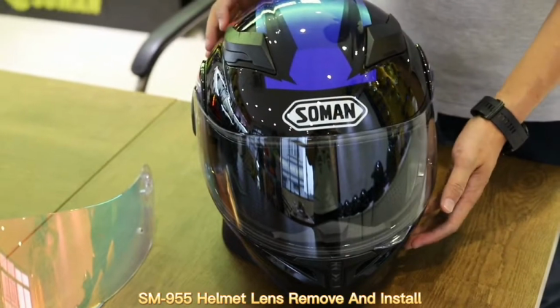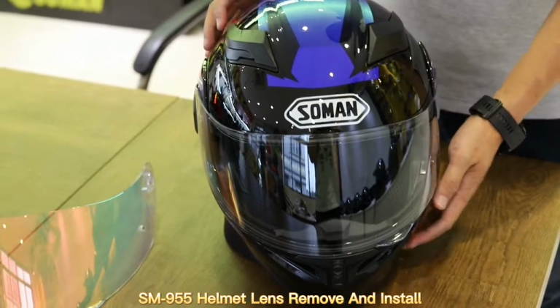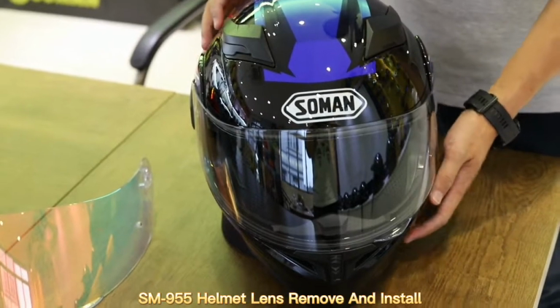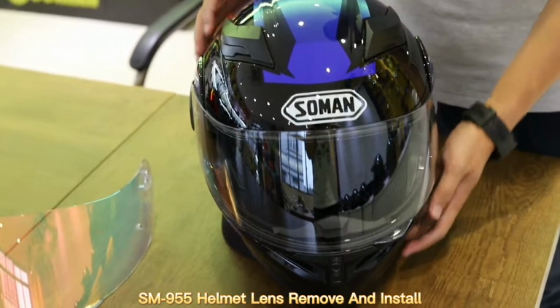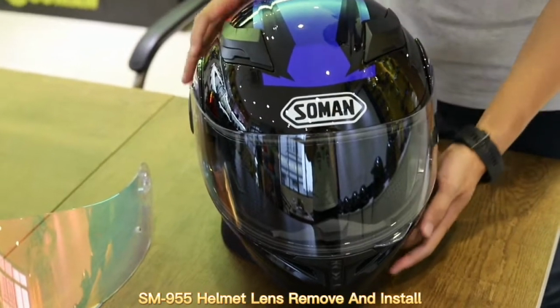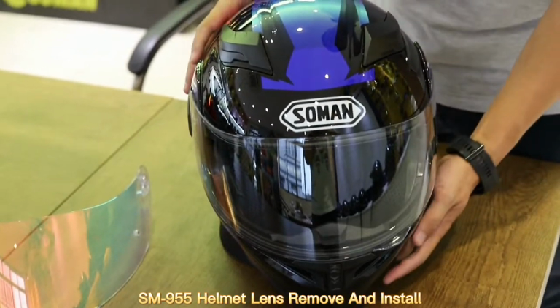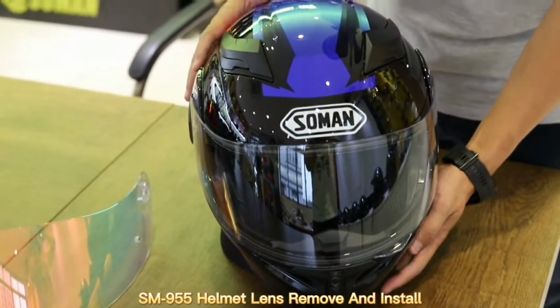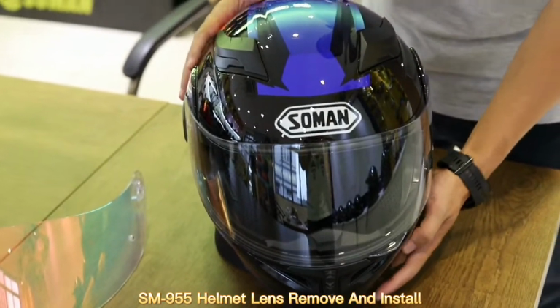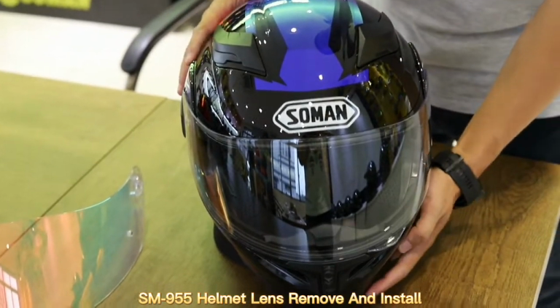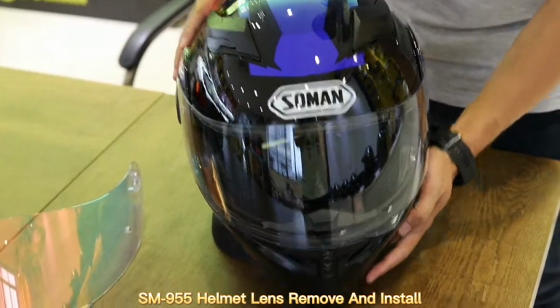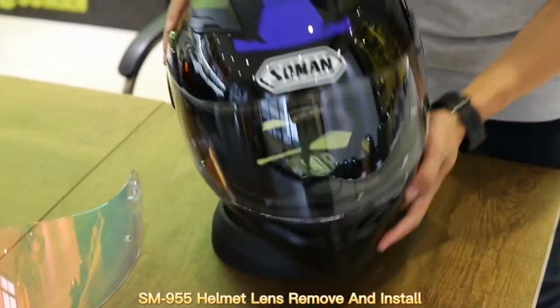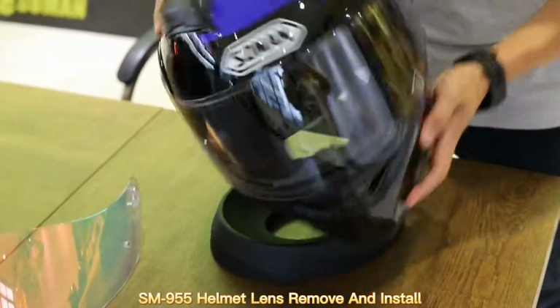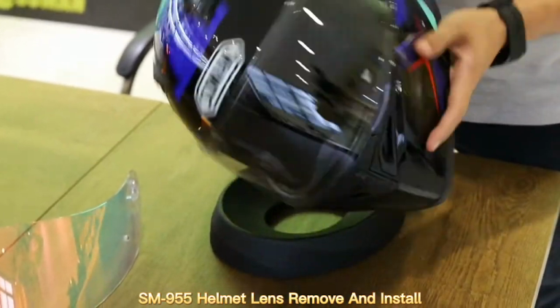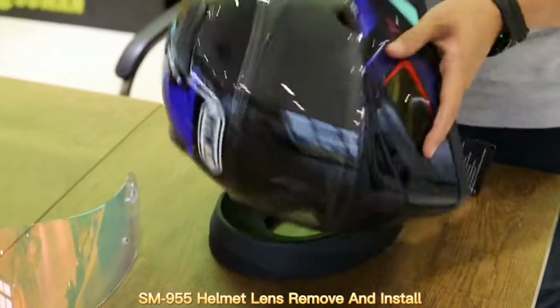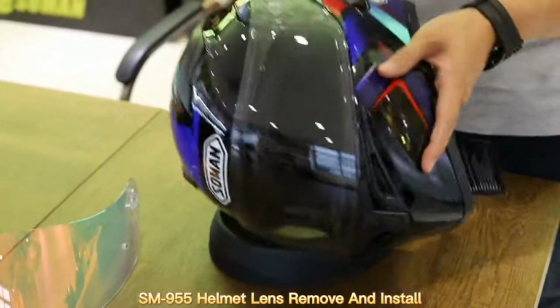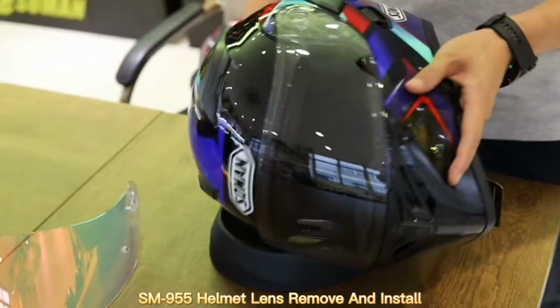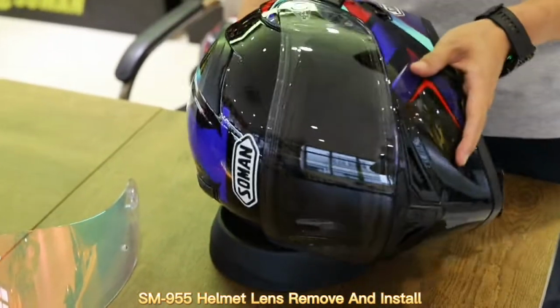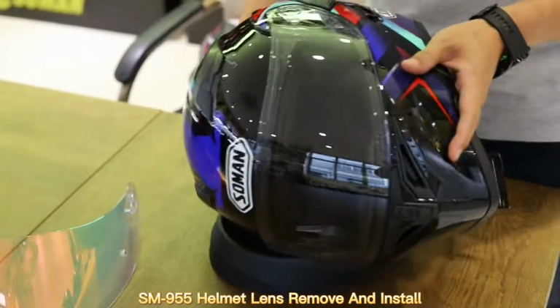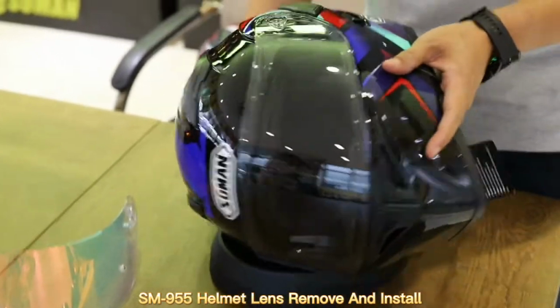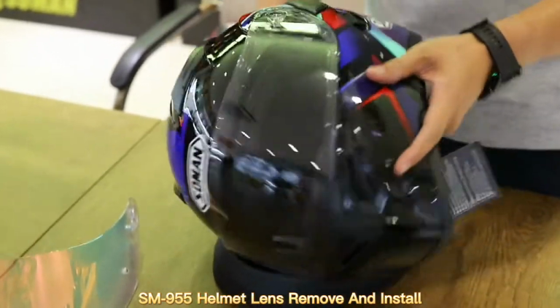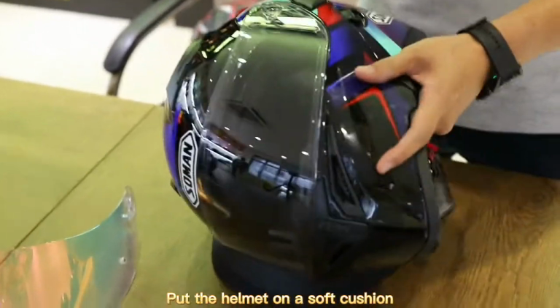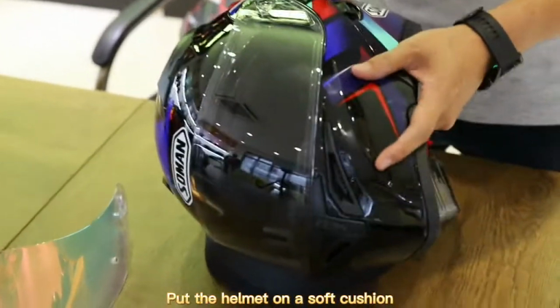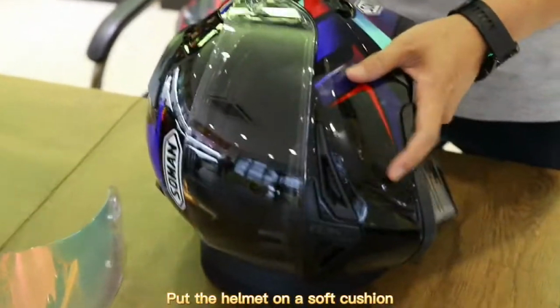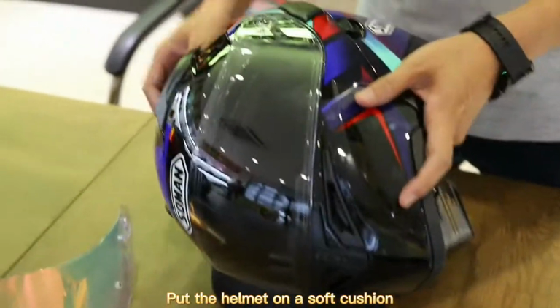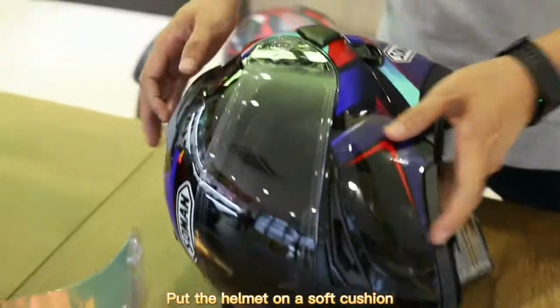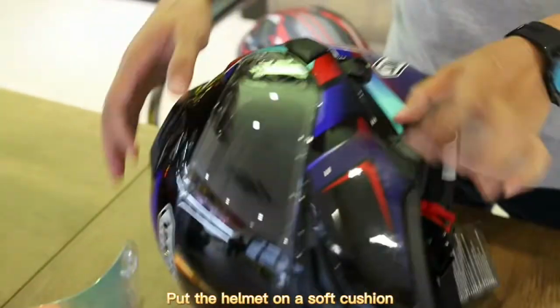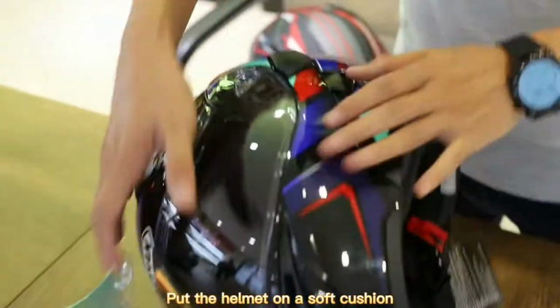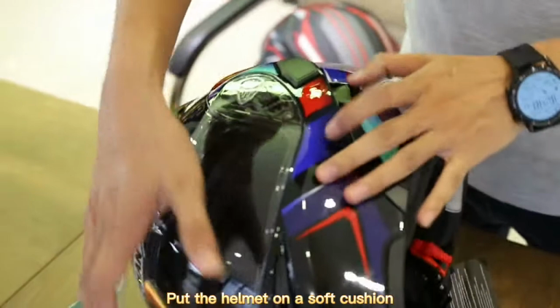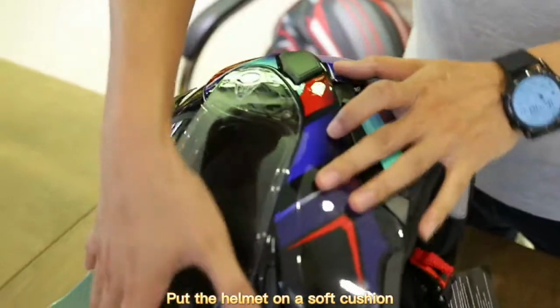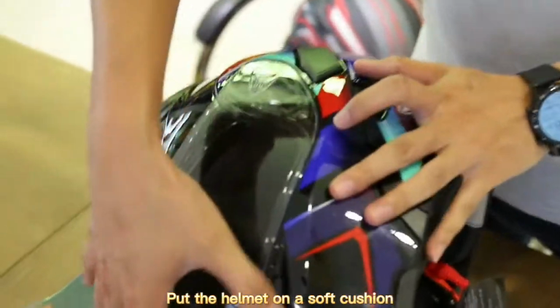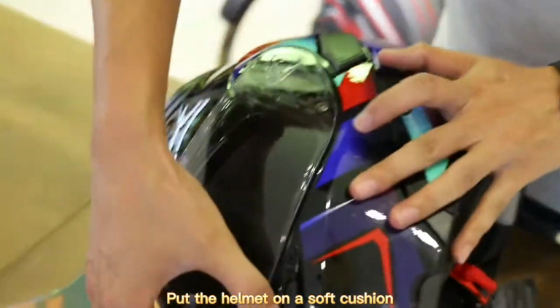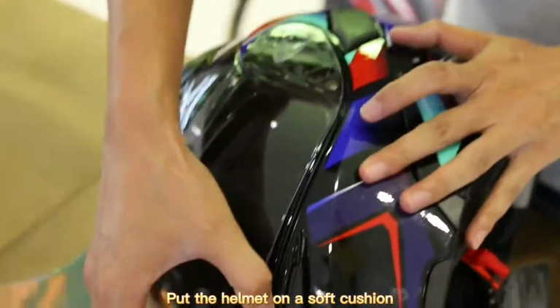SM955 Helmet Lens Remove and Install. Put the helmet on a soft cushion.